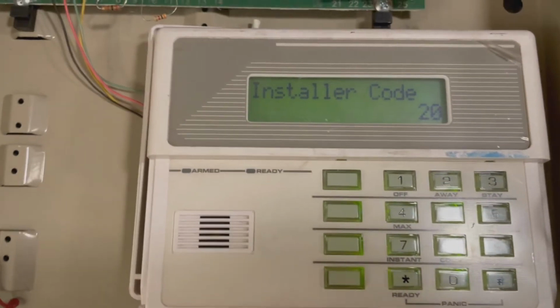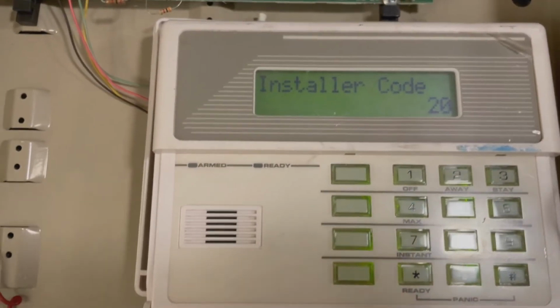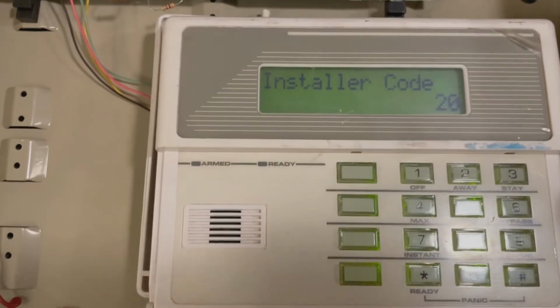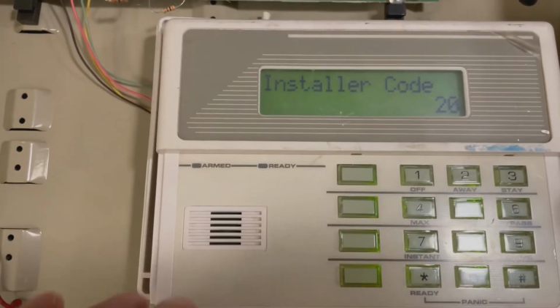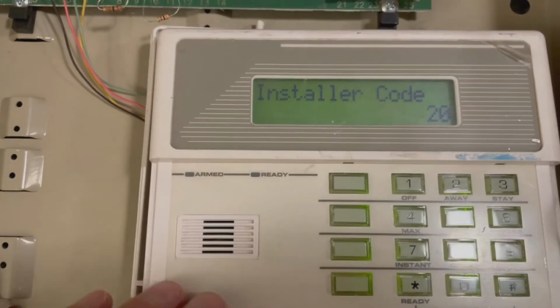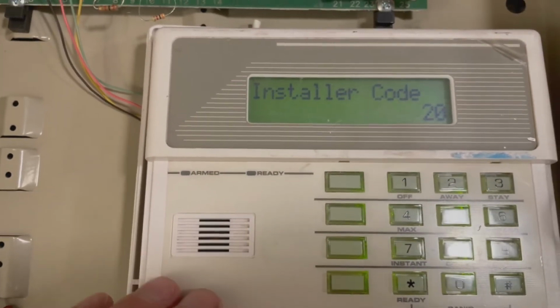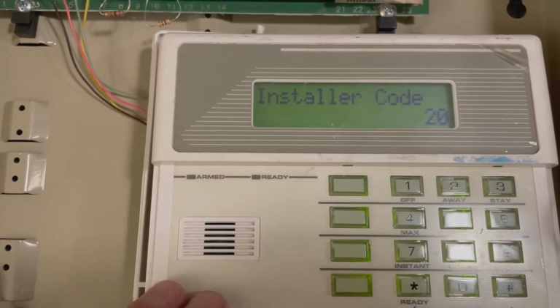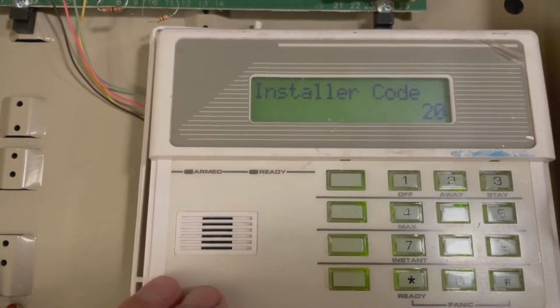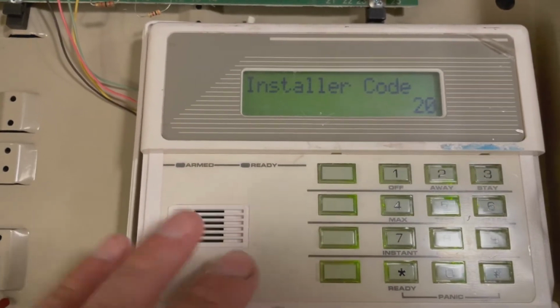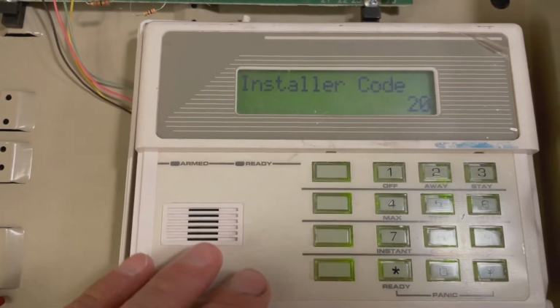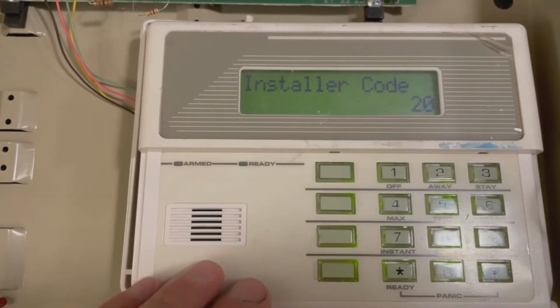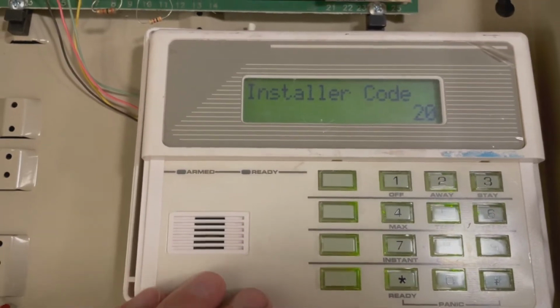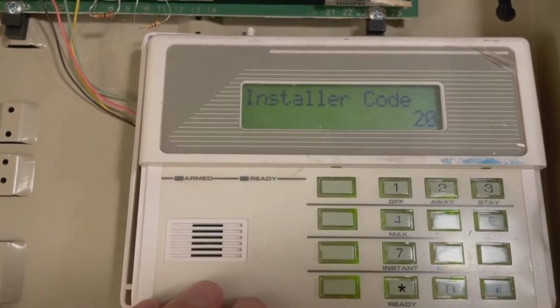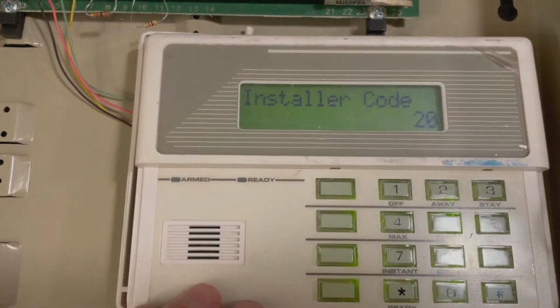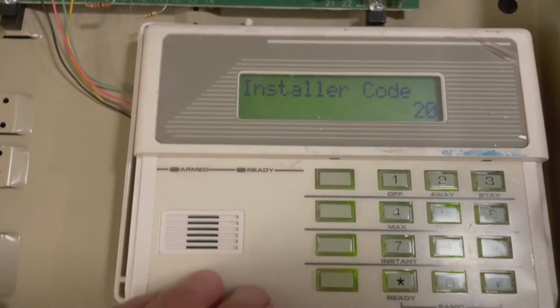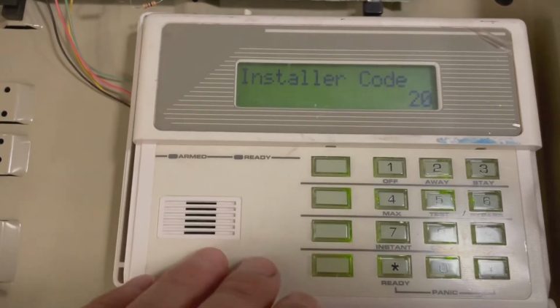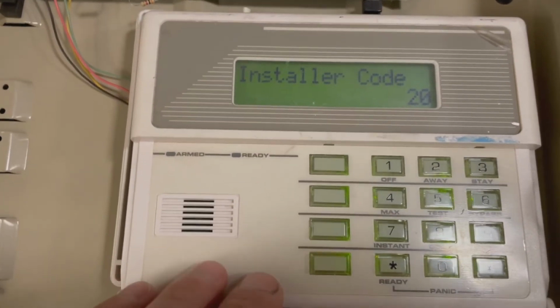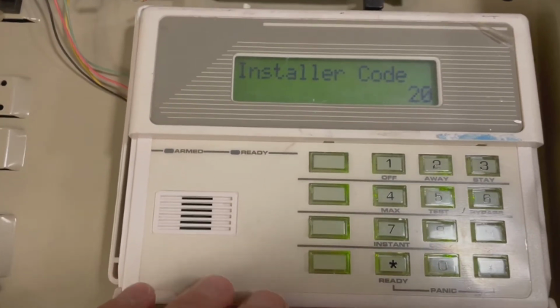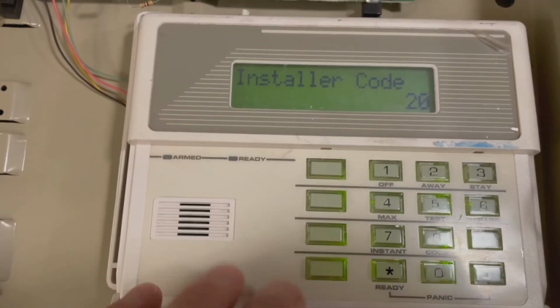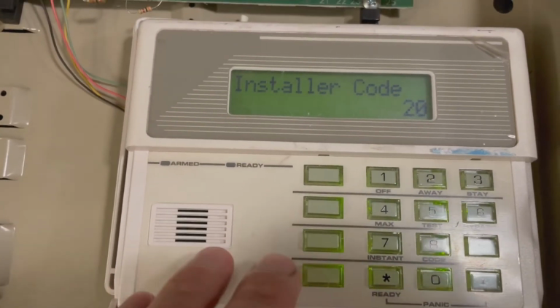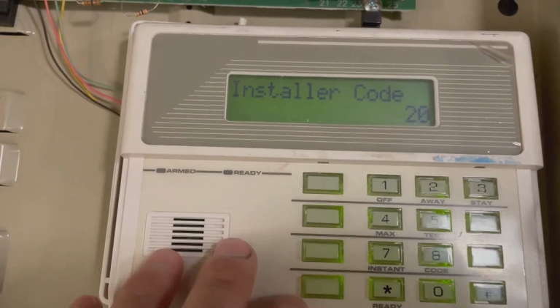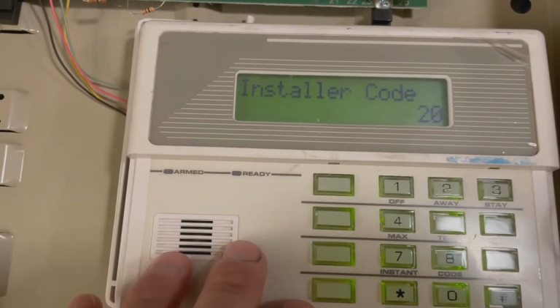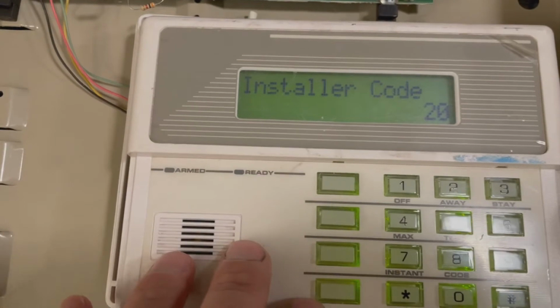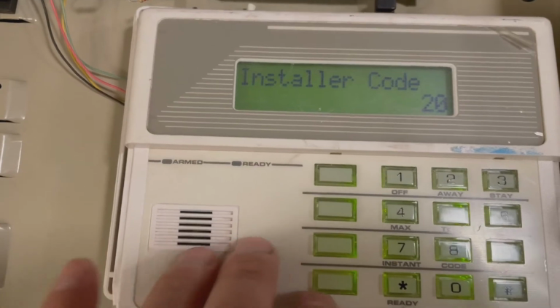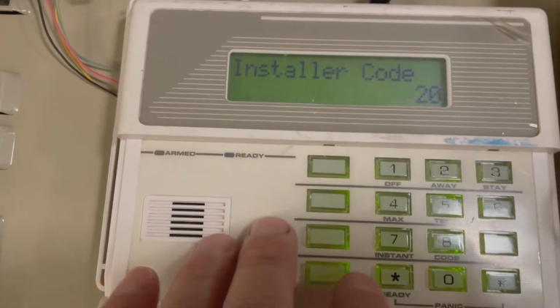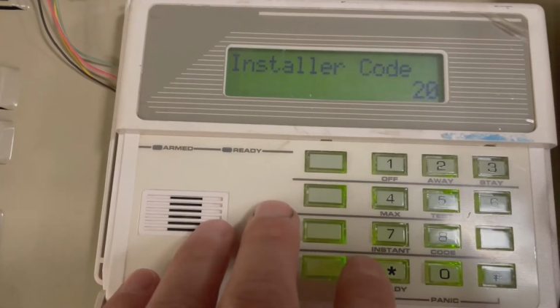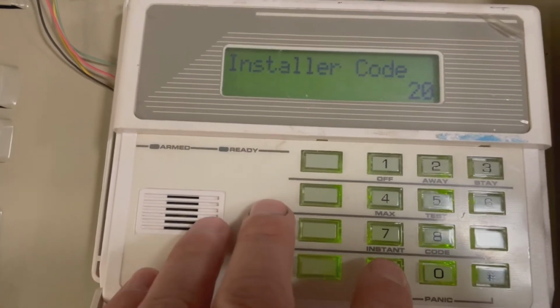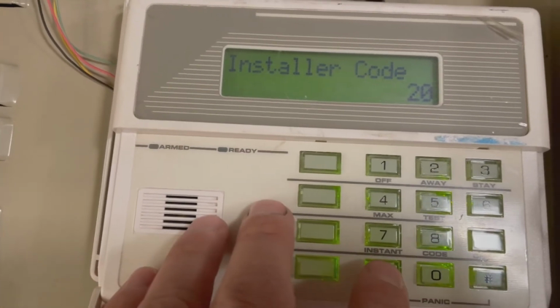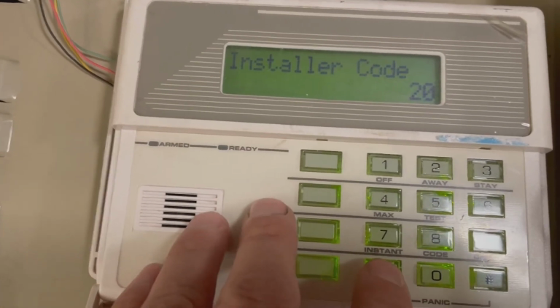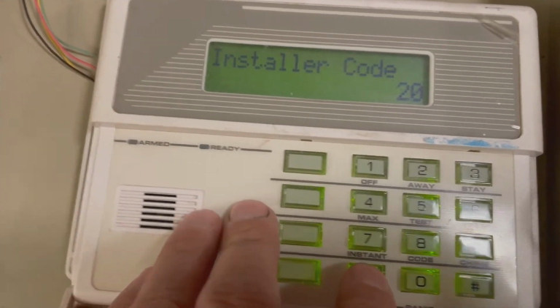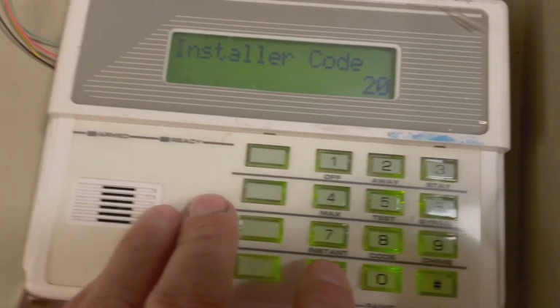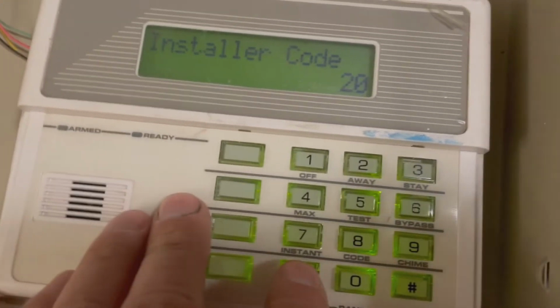Now once you're in programming, we need to go into the zone attributes. On this panel, it's star 56.